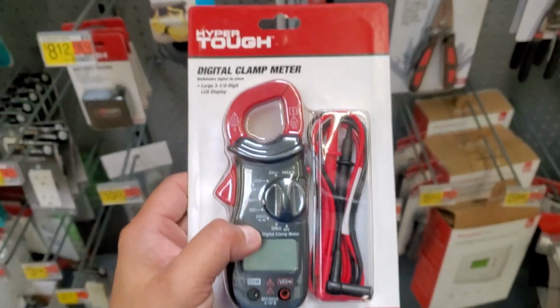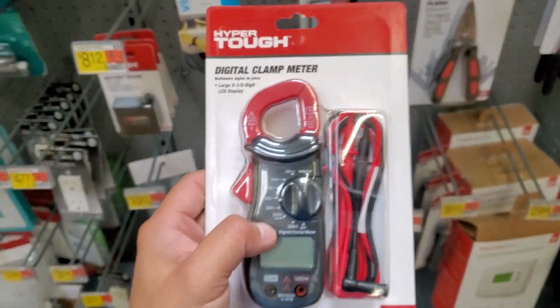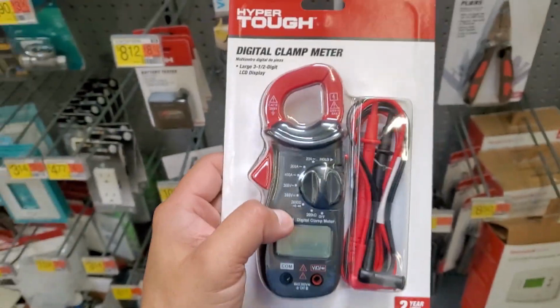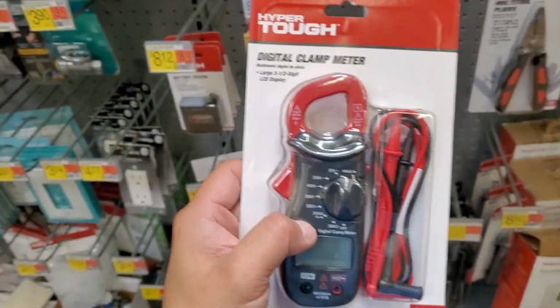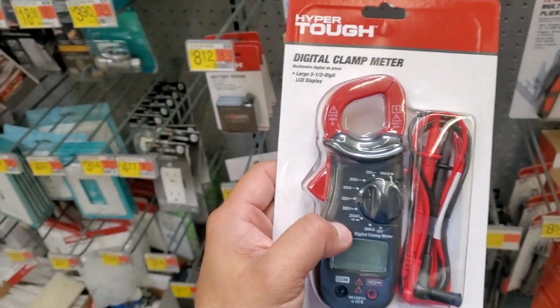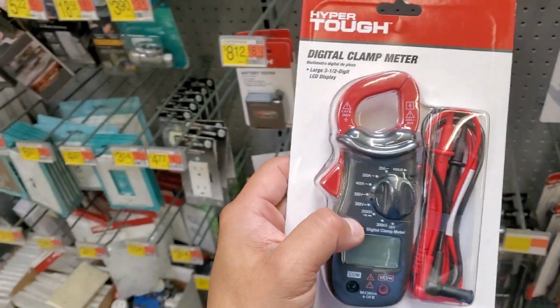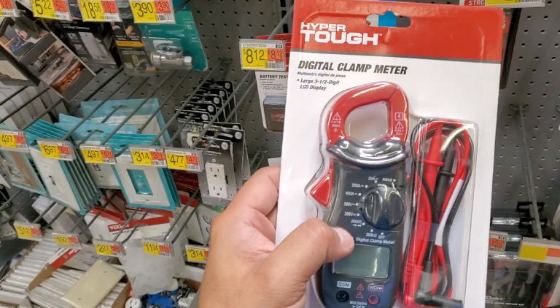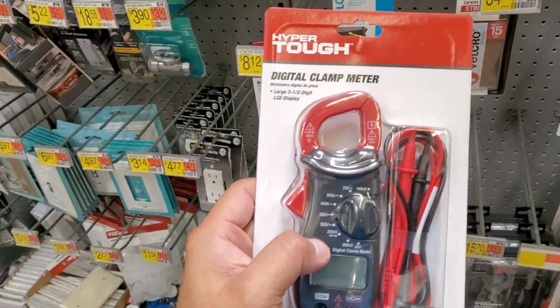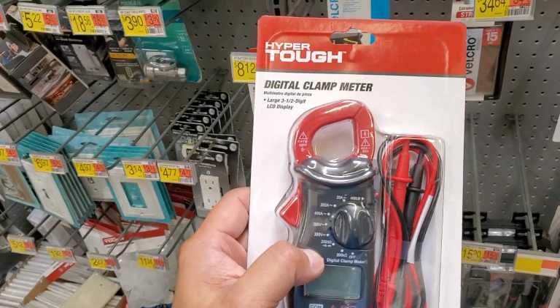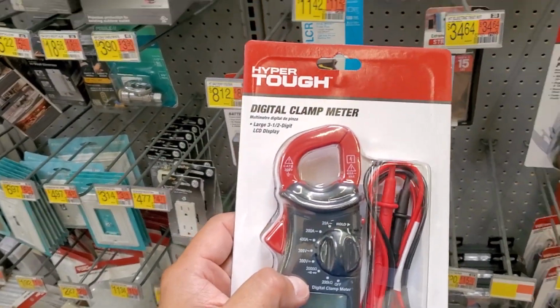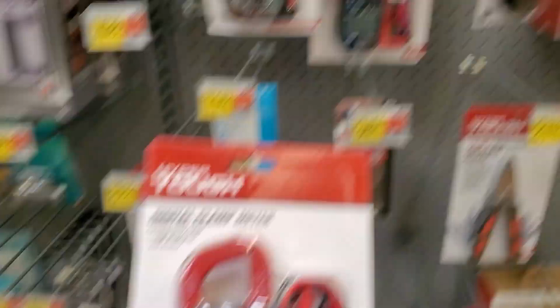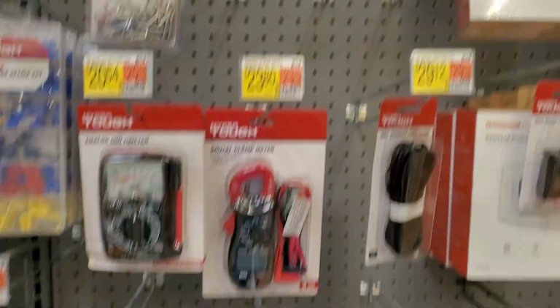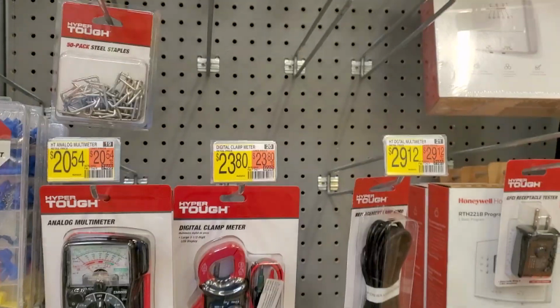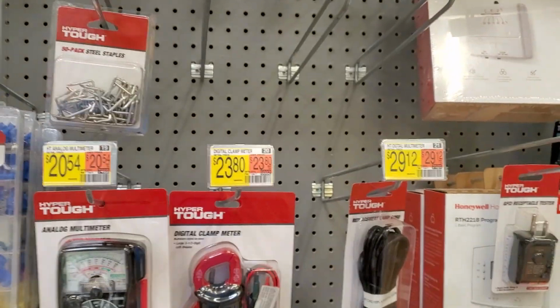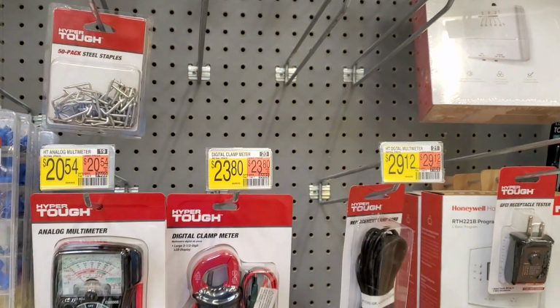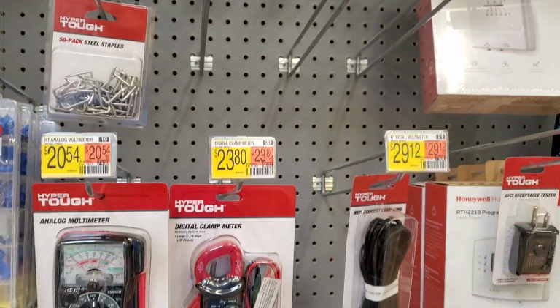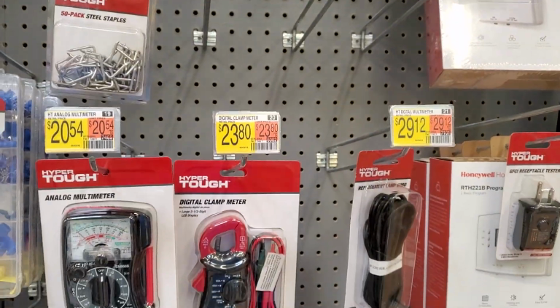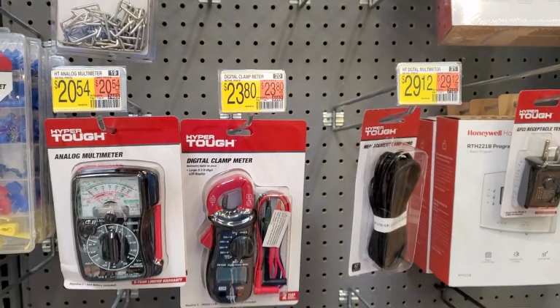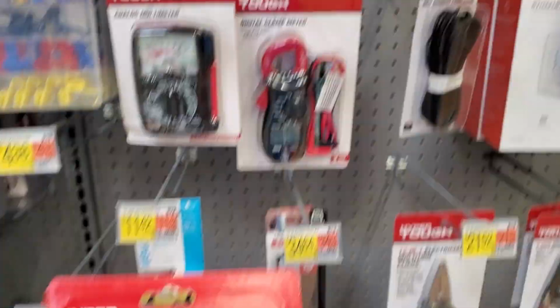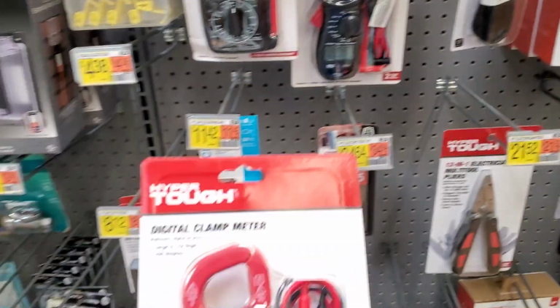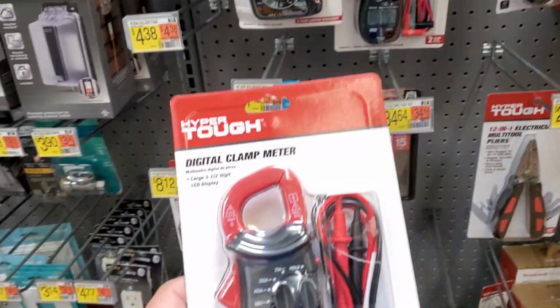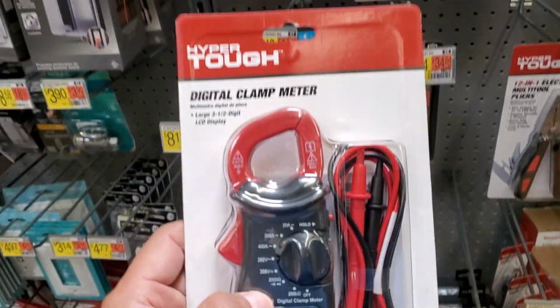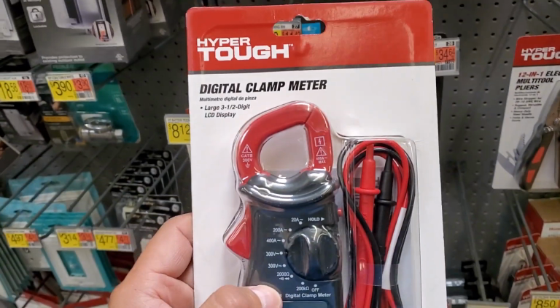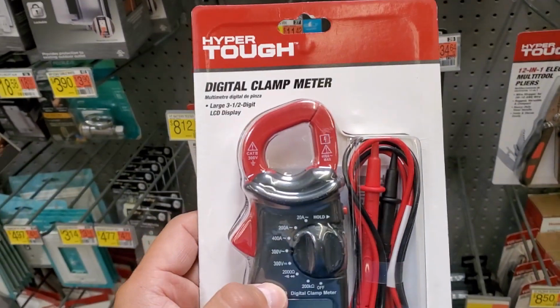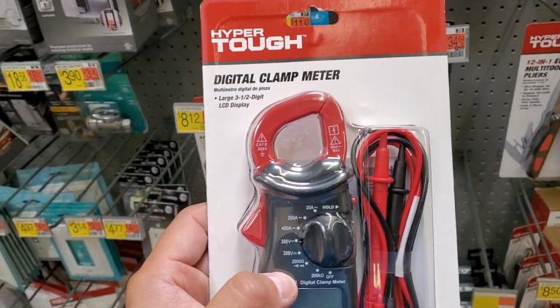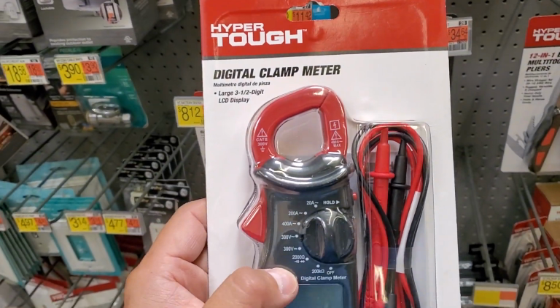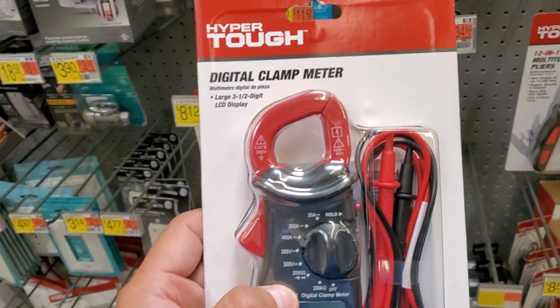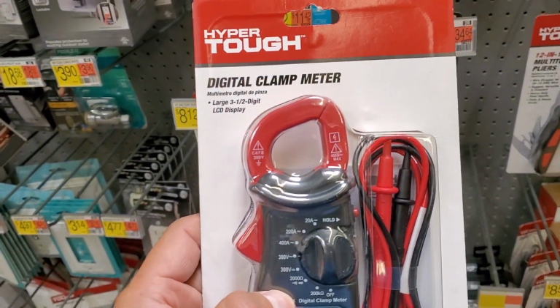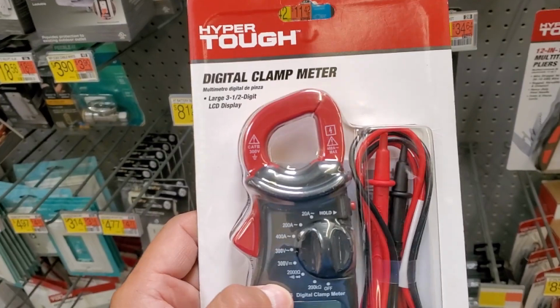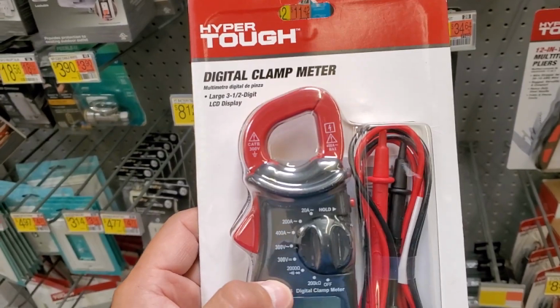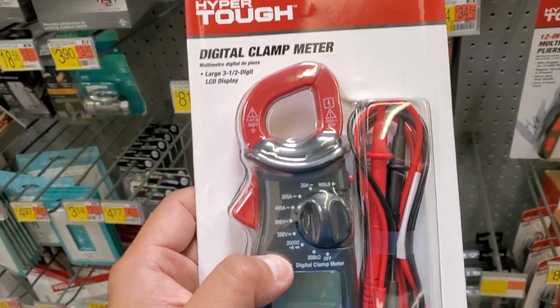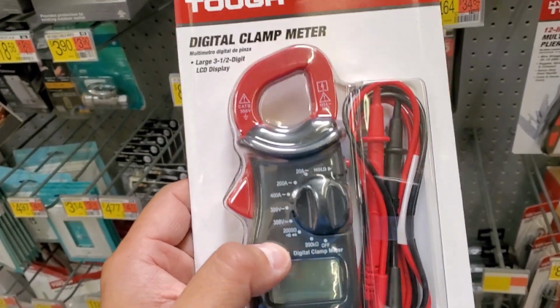Hey guys, how's it going? Welcome to my video. This is the 2380 digital clamp meter by Hyper Tough.